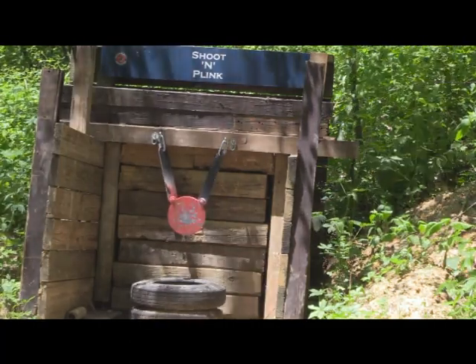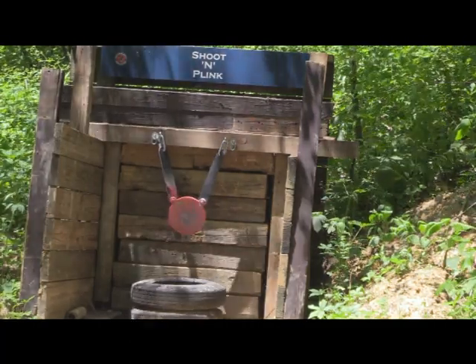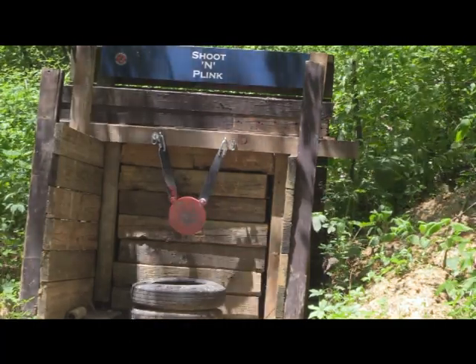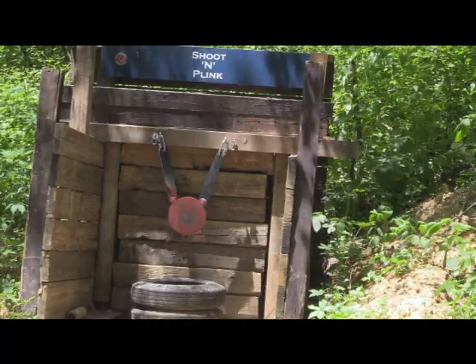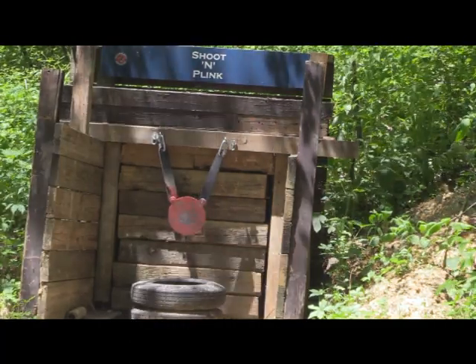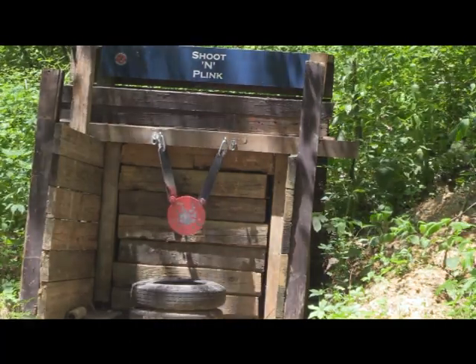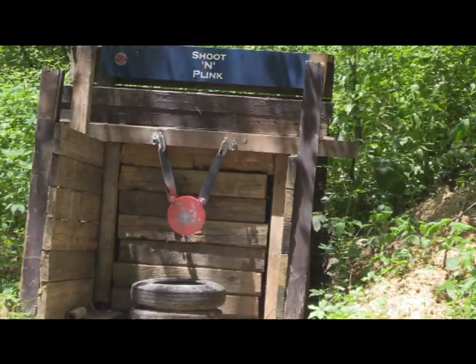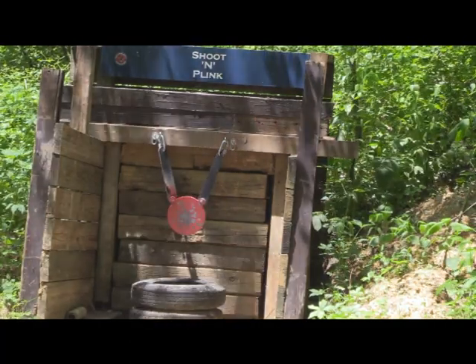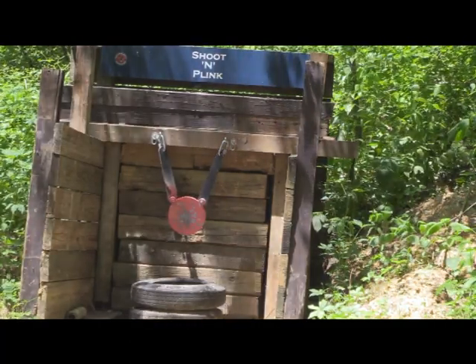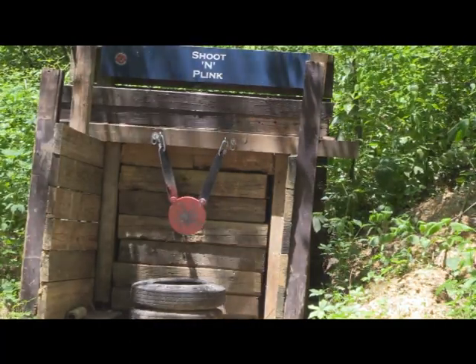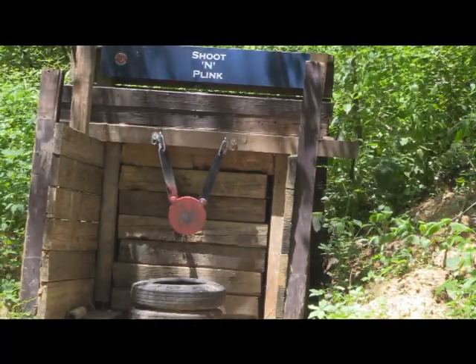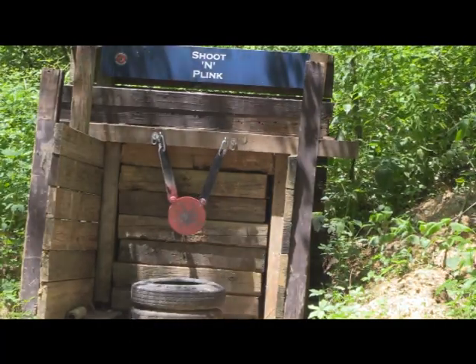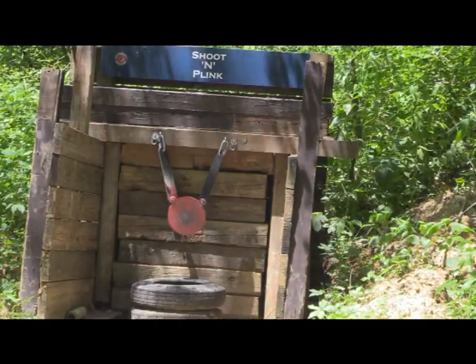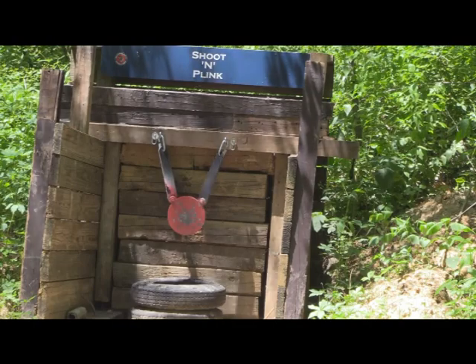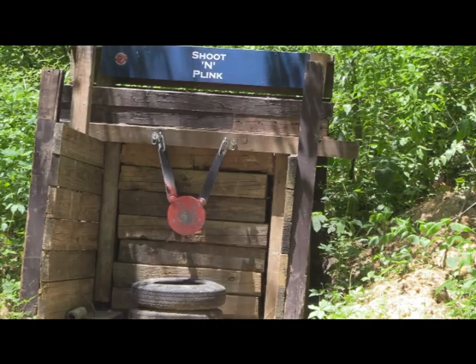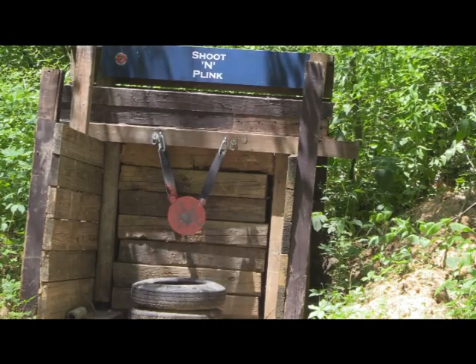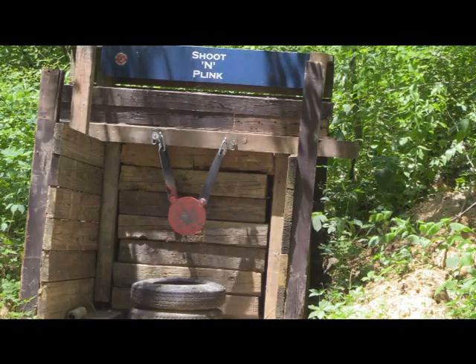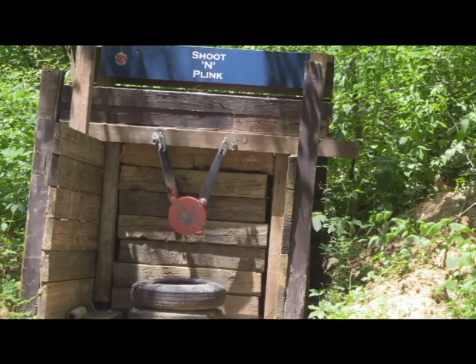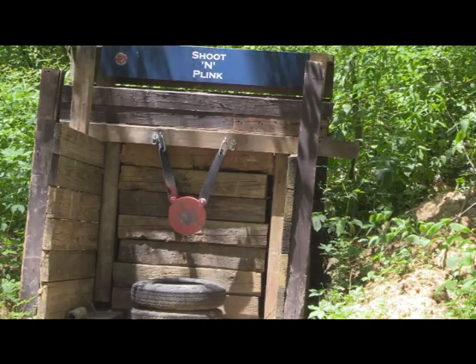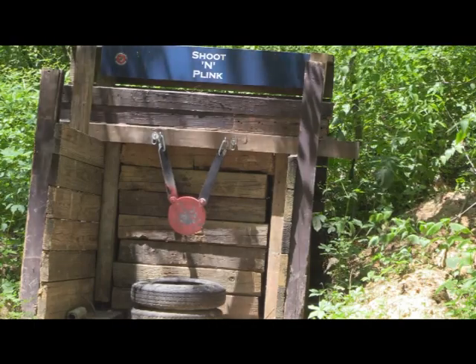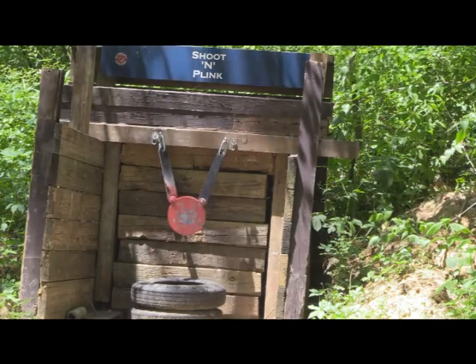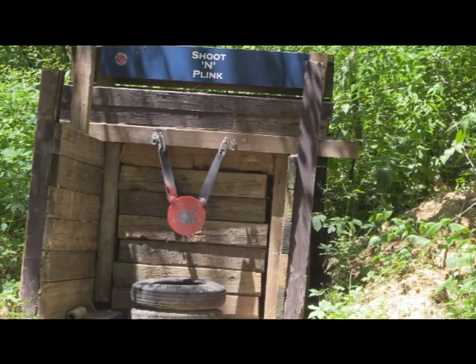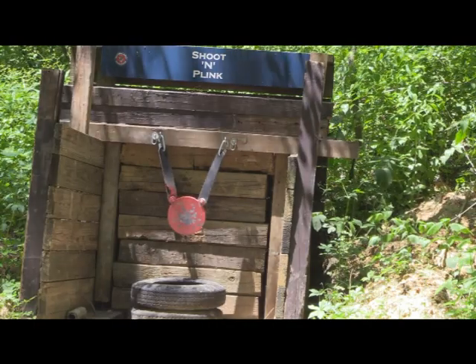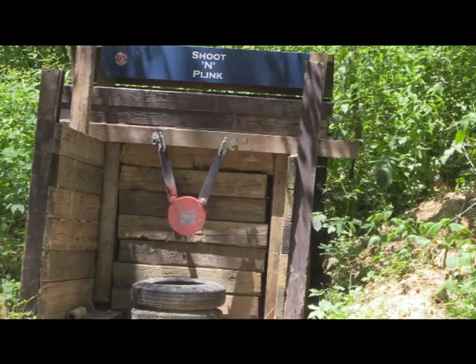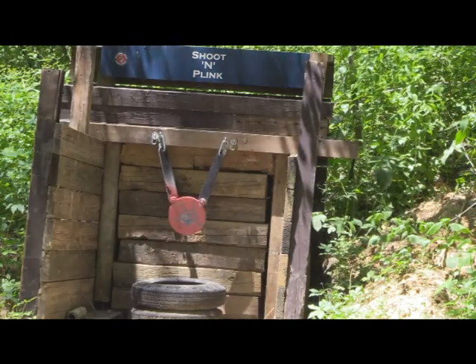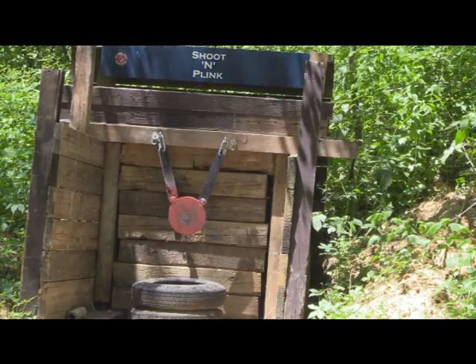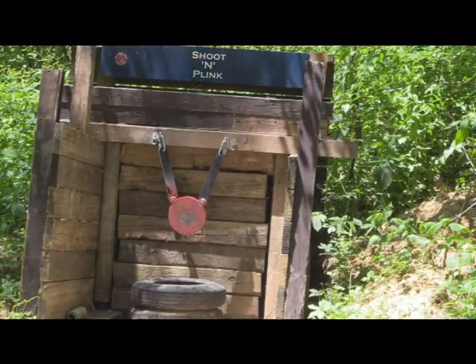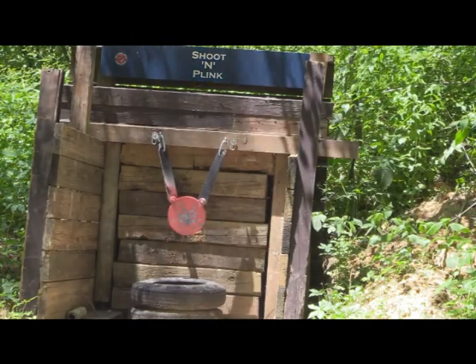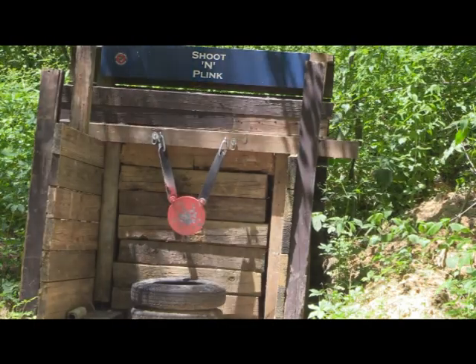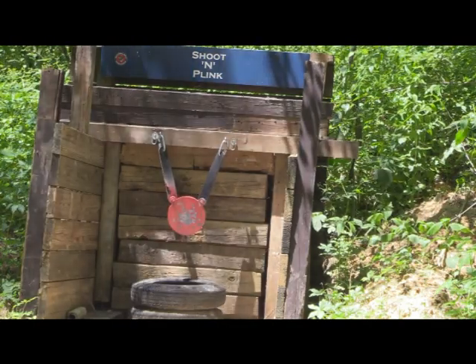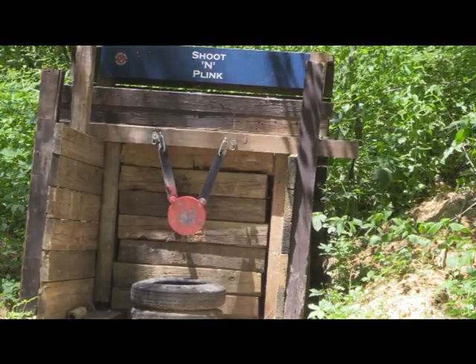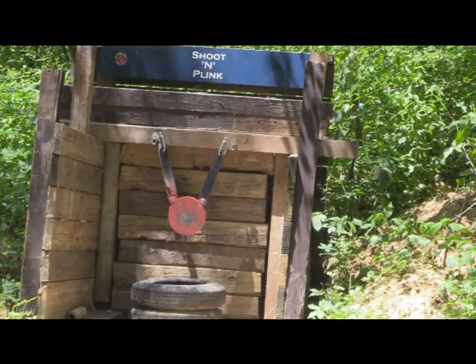All 10 rounds cycled in the 10-22, so that looks good. Now we're going to try with some of the pistols.